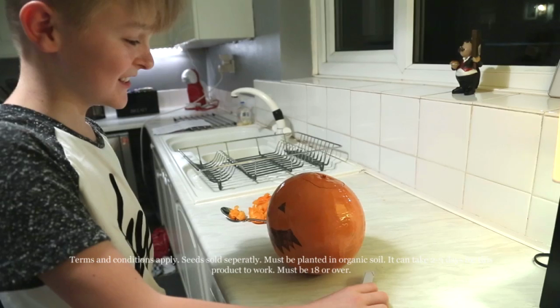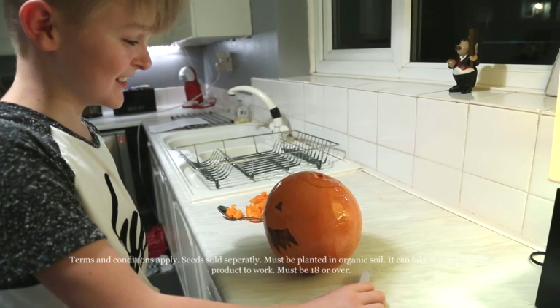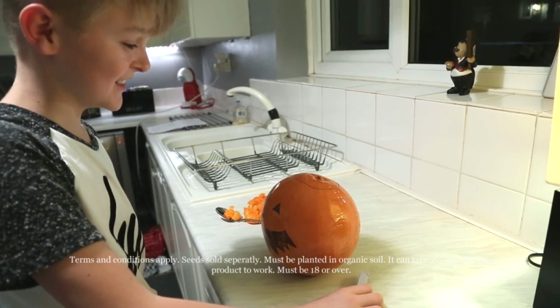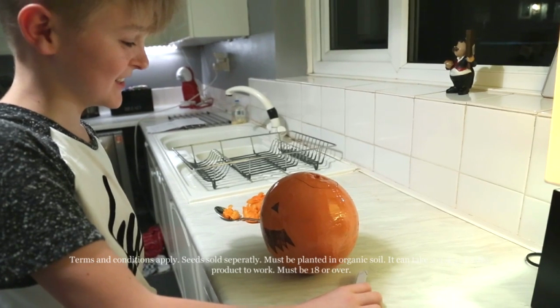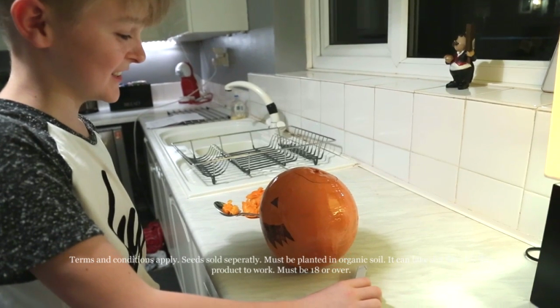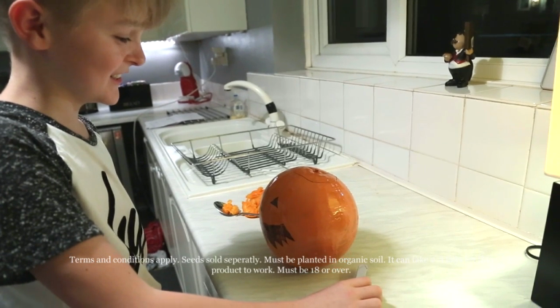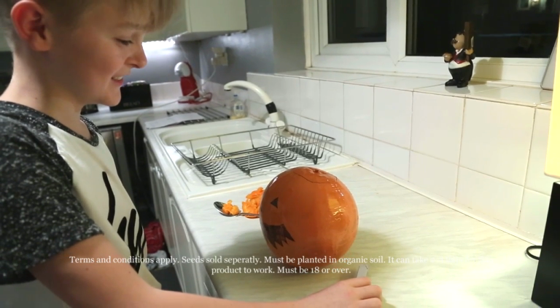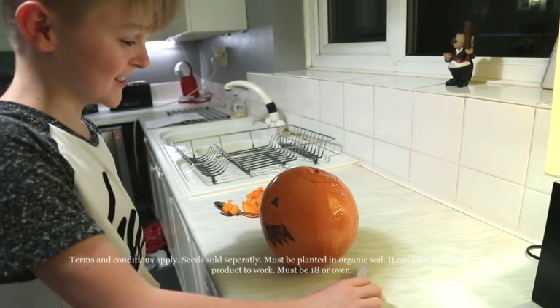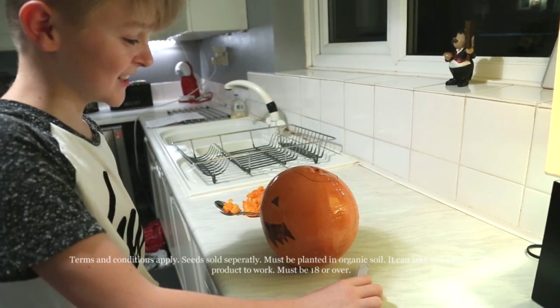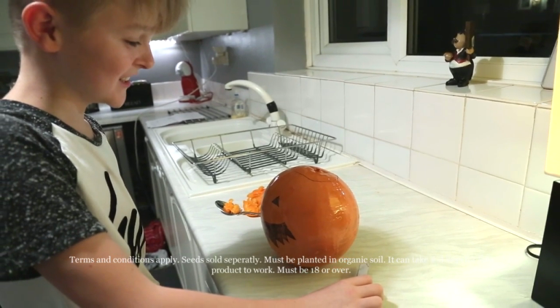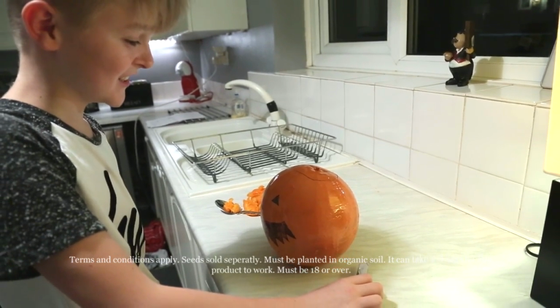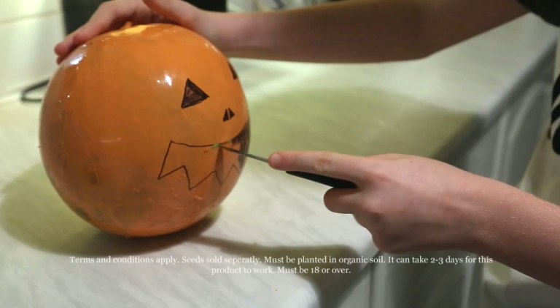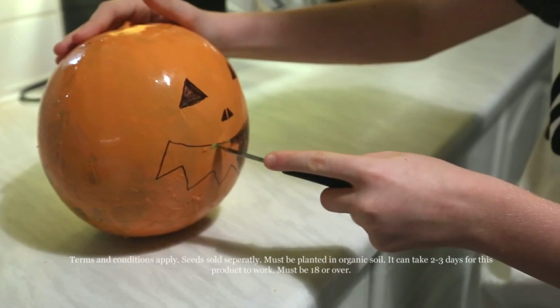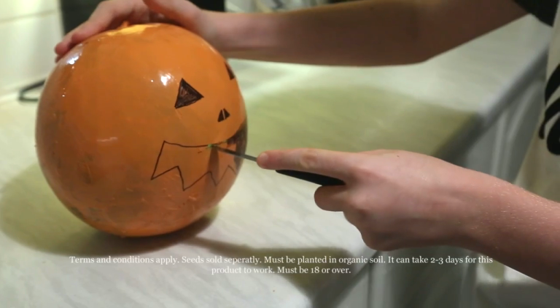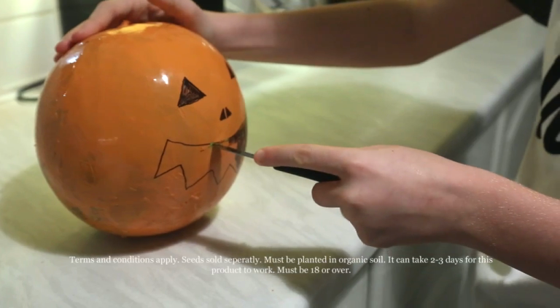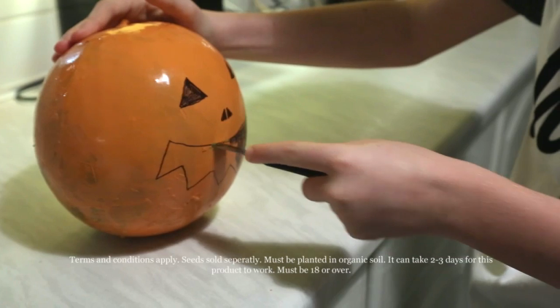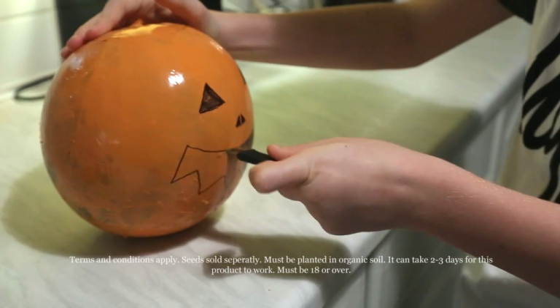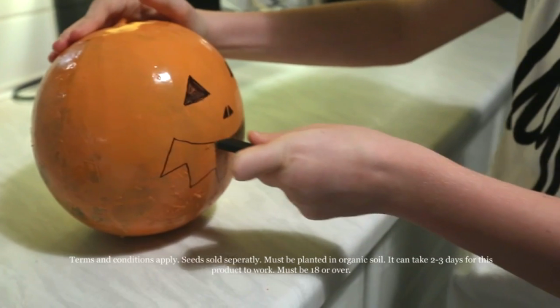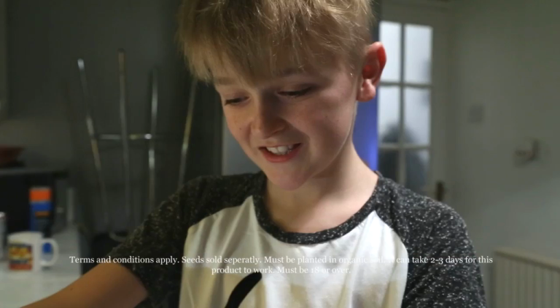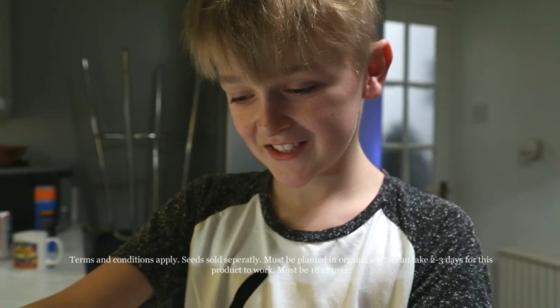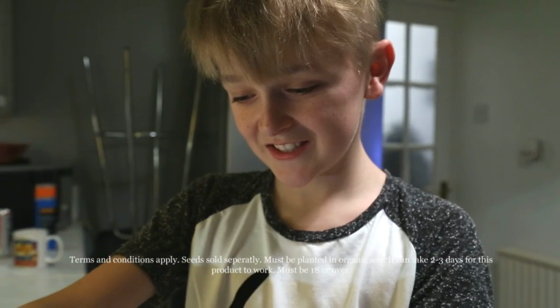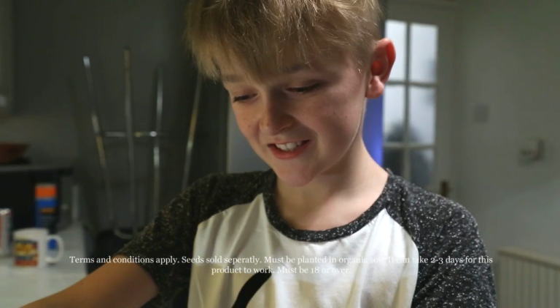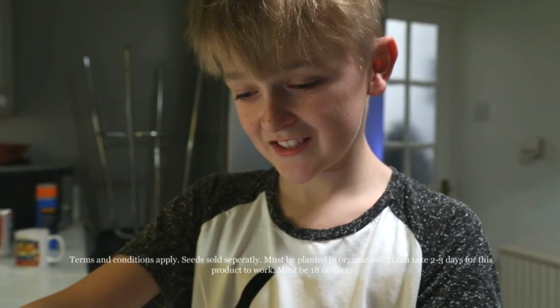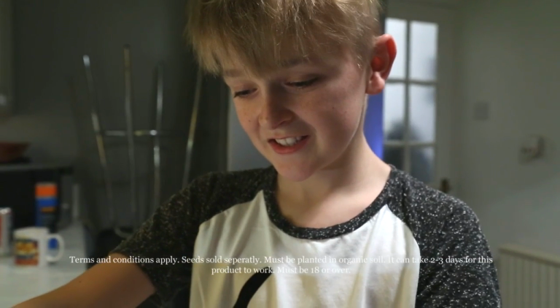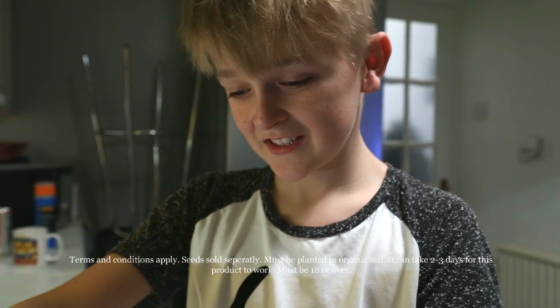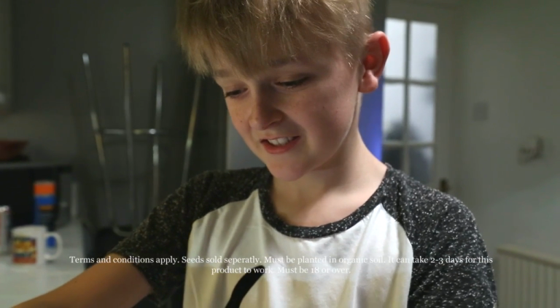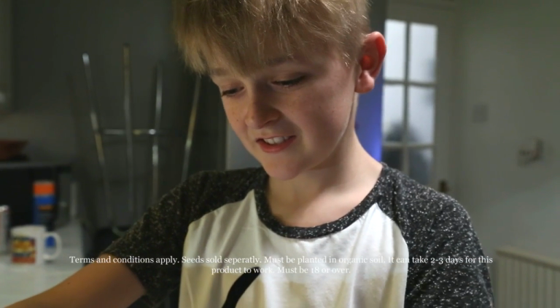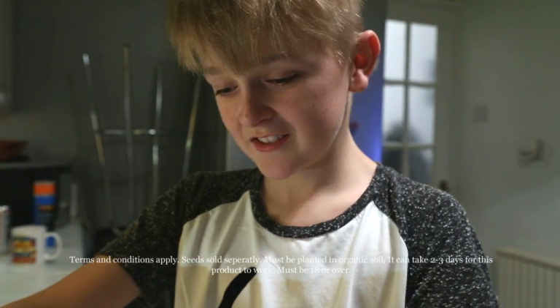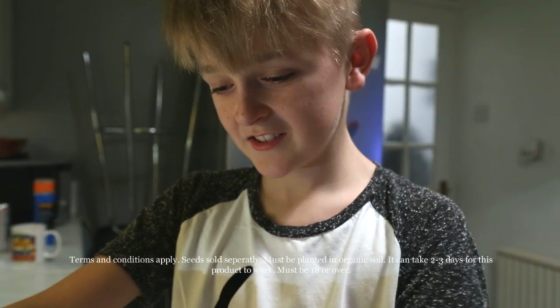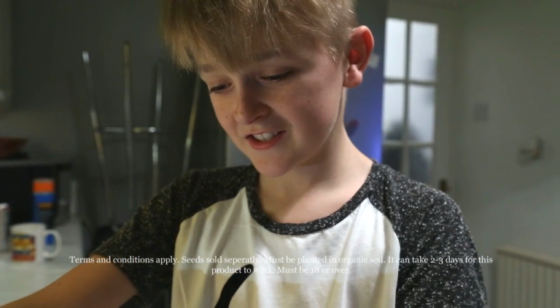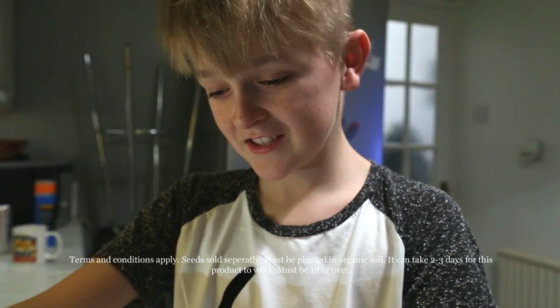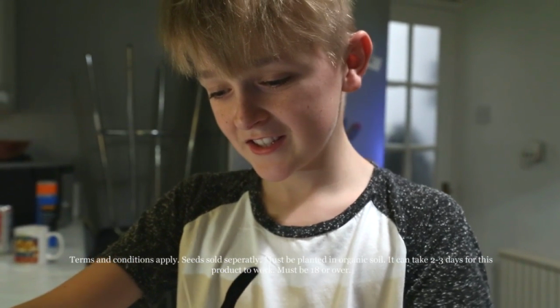Terms and conditions apply. Seeds sold separately. Must be planted in organic soil. It can take two to three days for this product to work. Must be 18 or over.